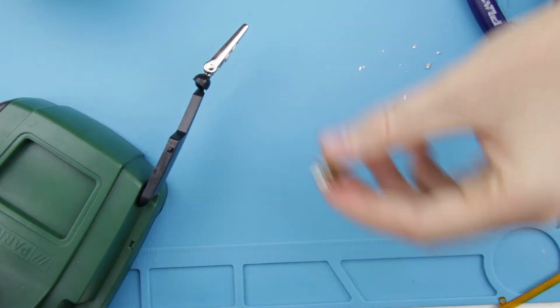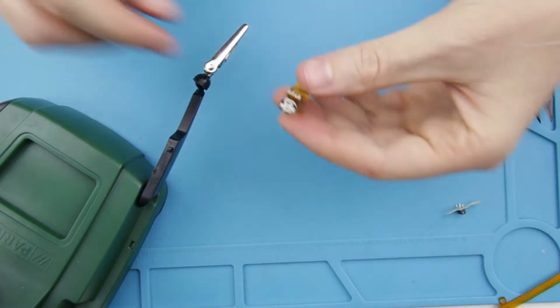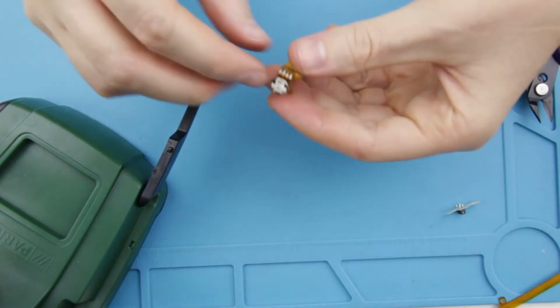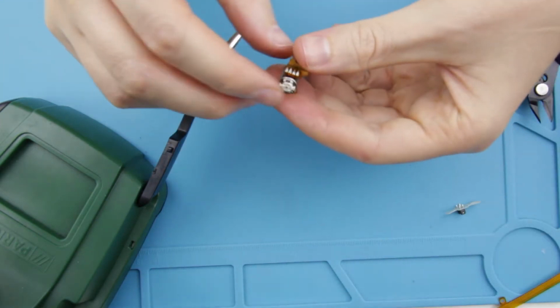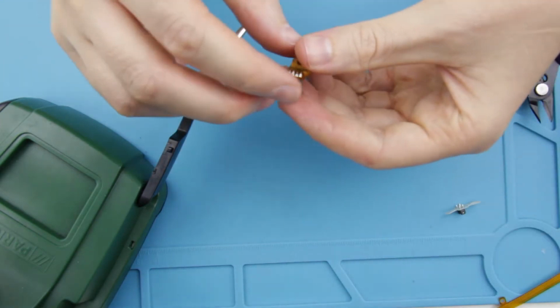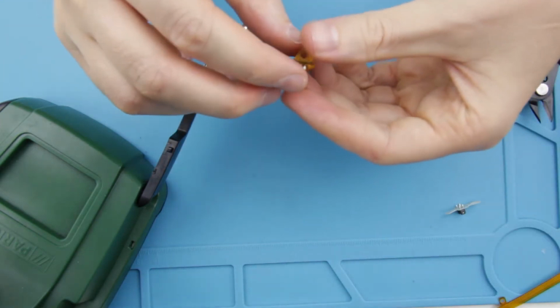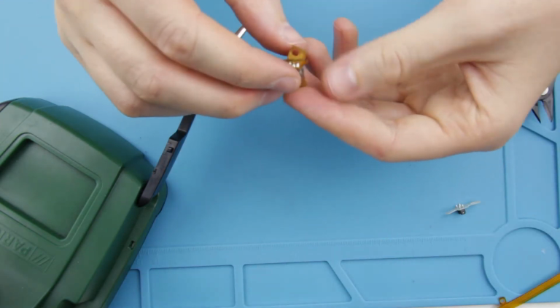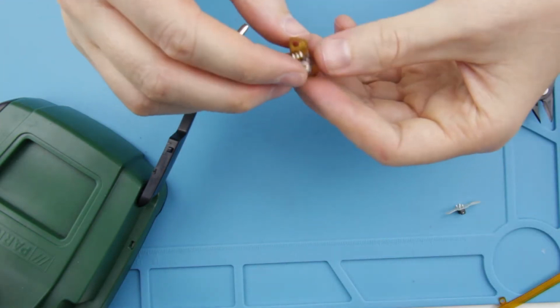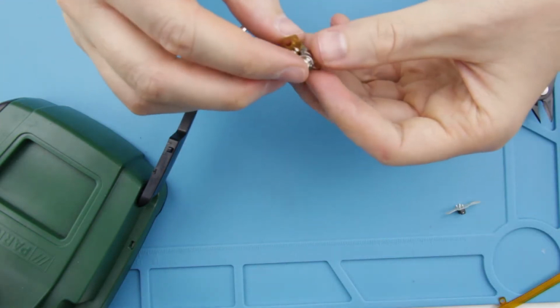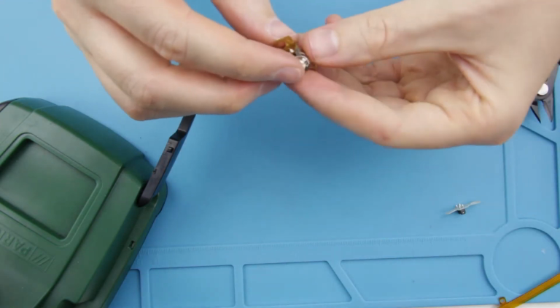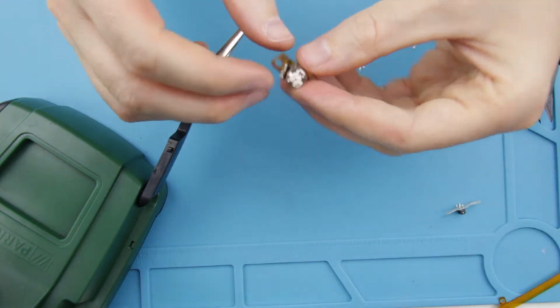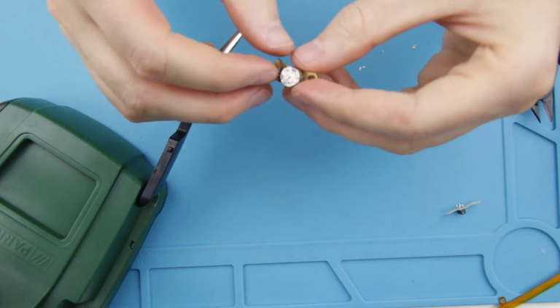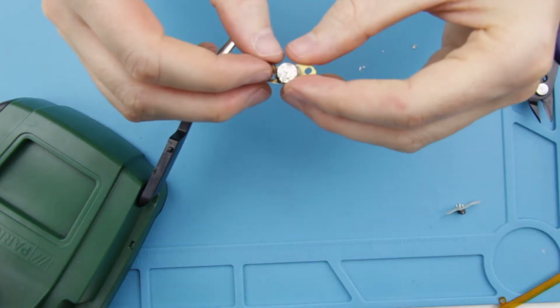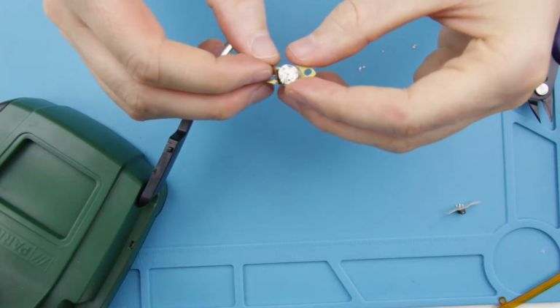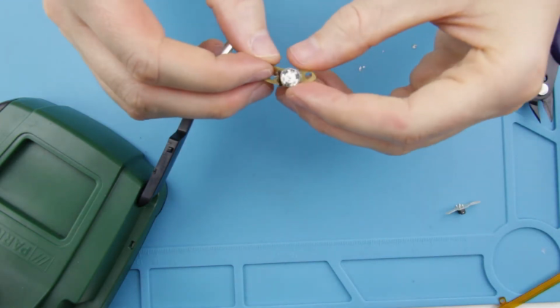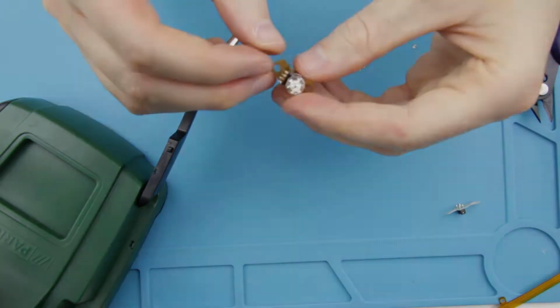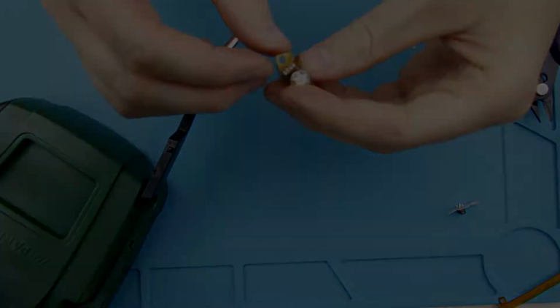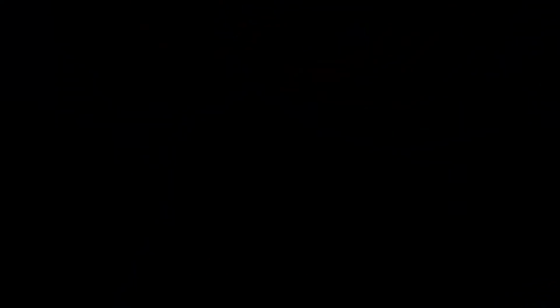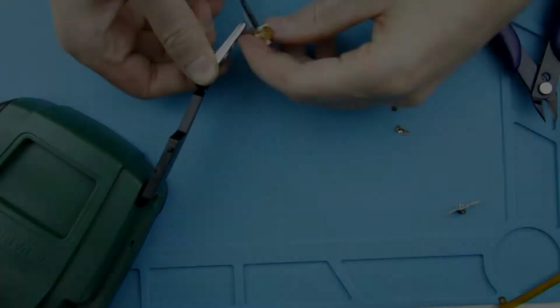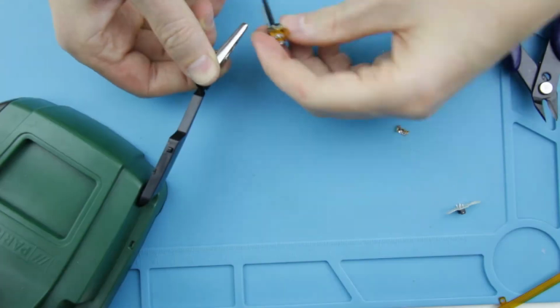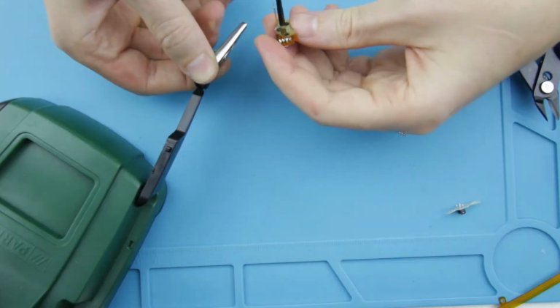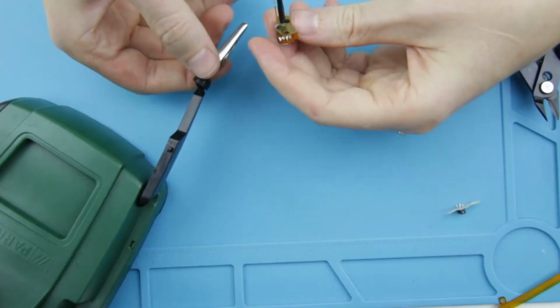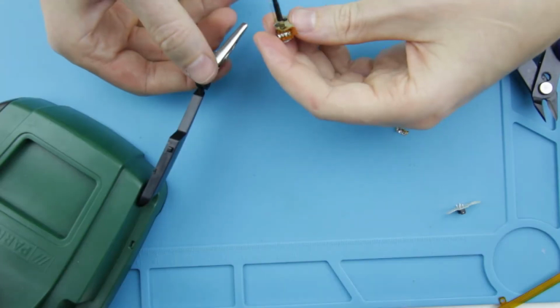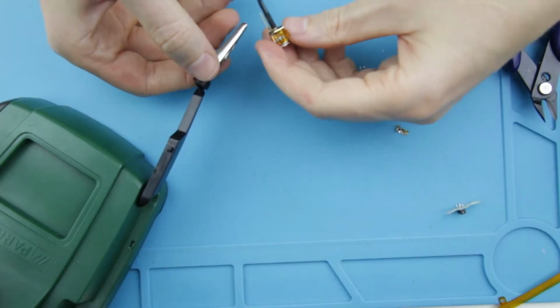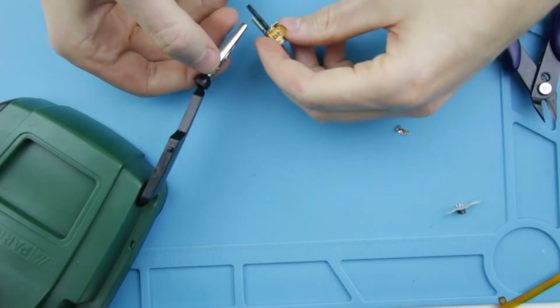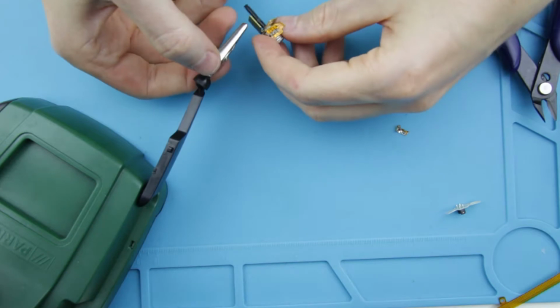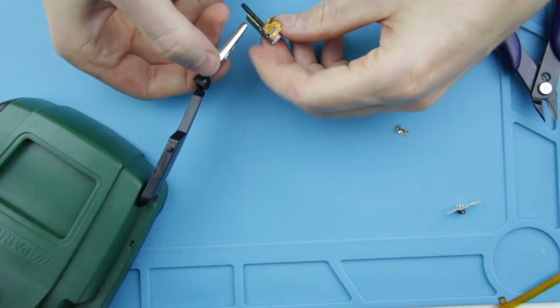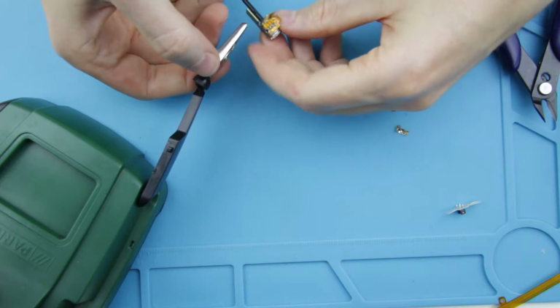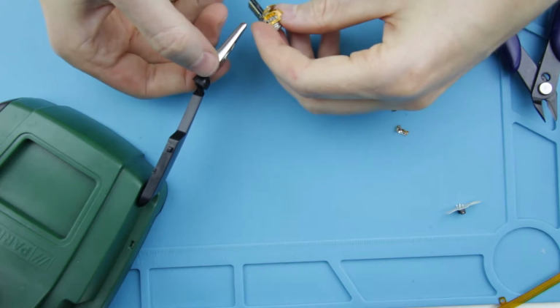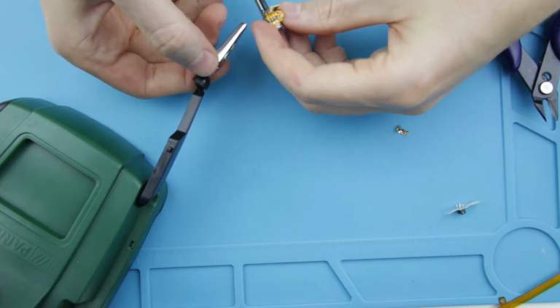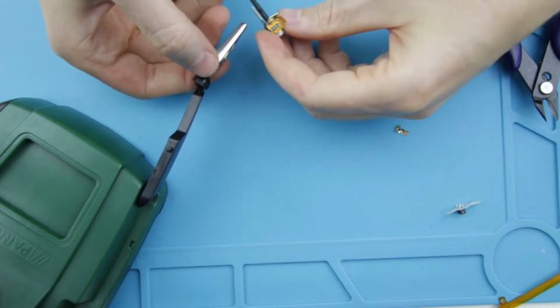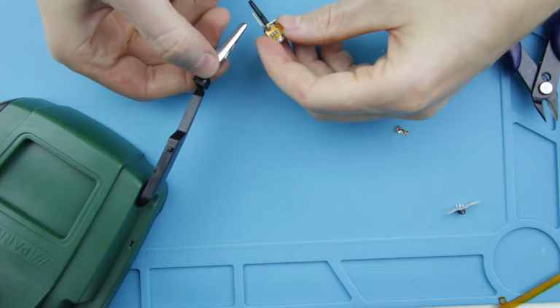Then I continue with the micromotor. I remove the old cable using the desoldering pump.